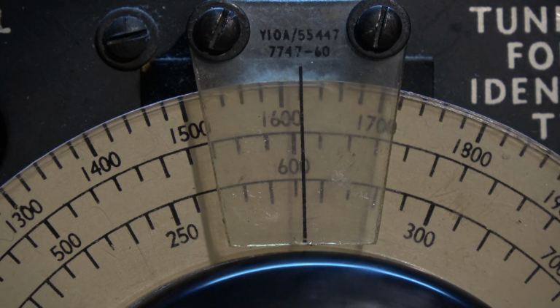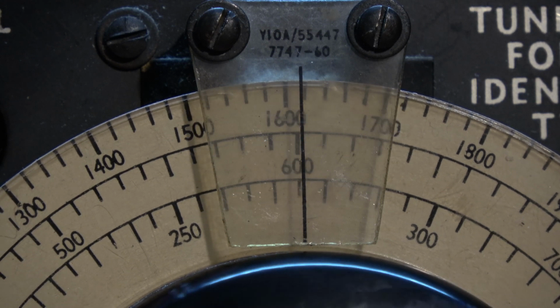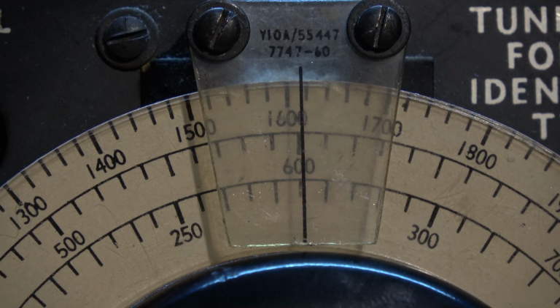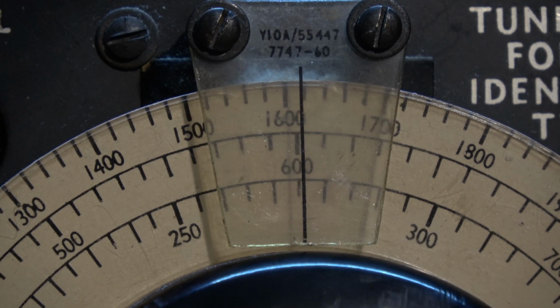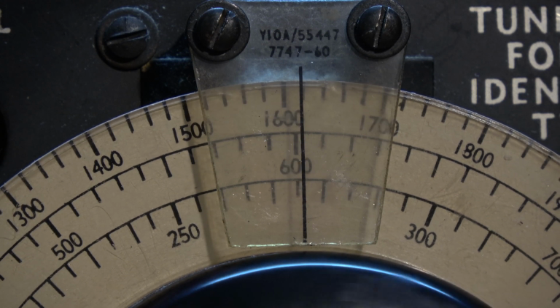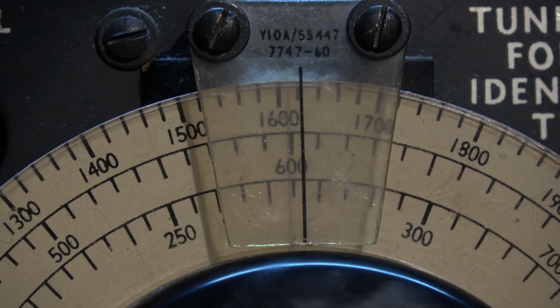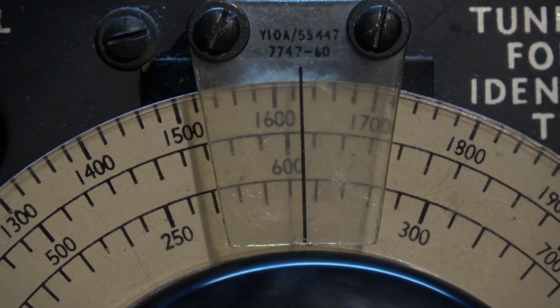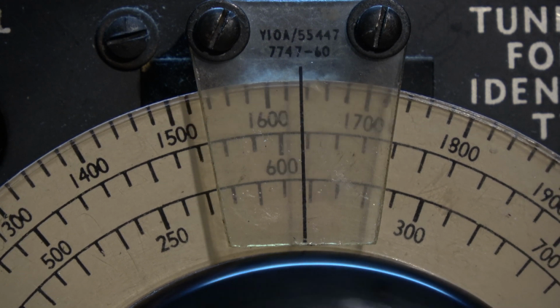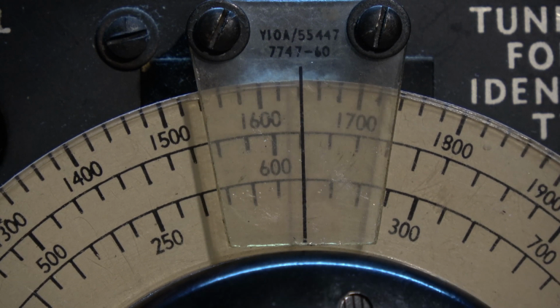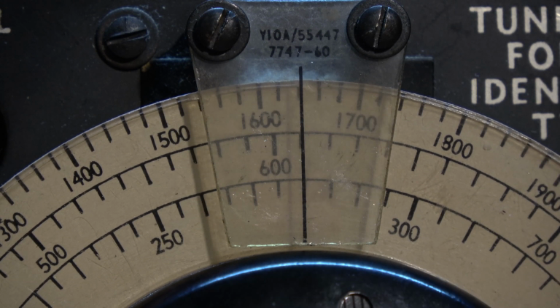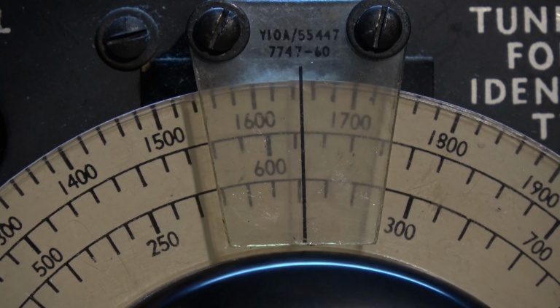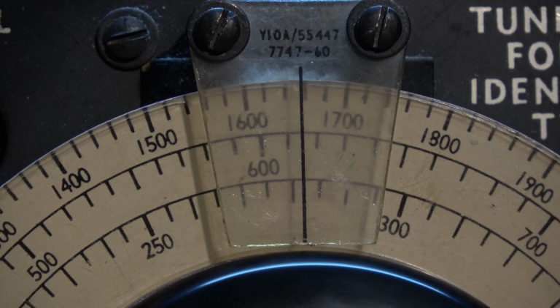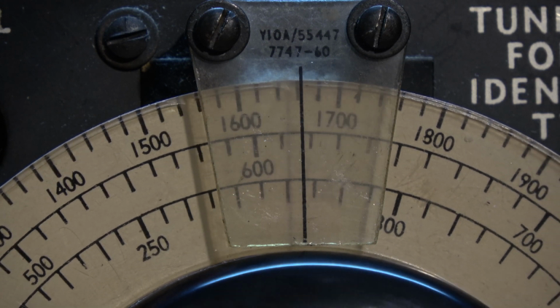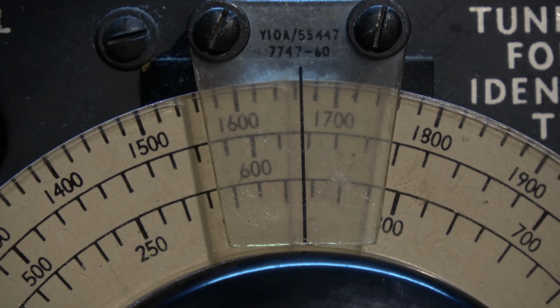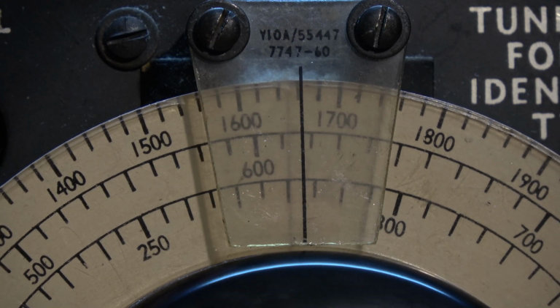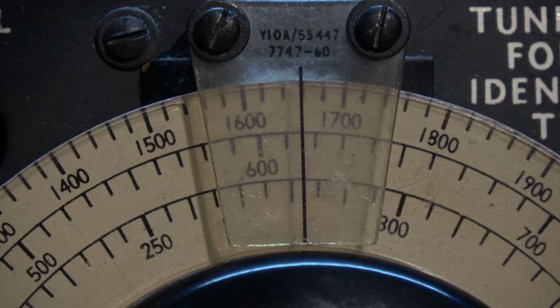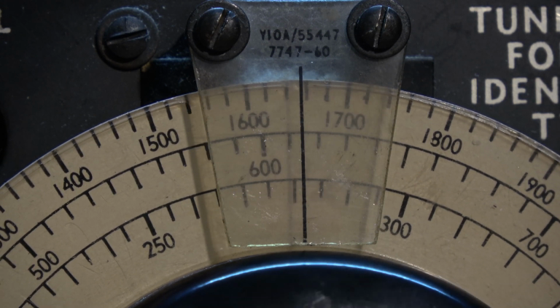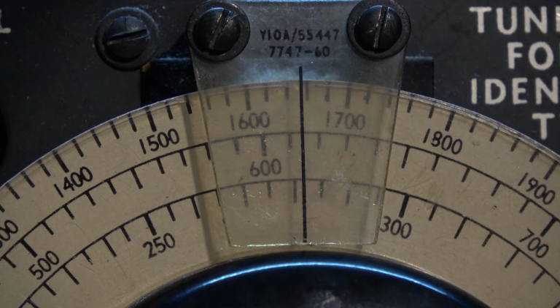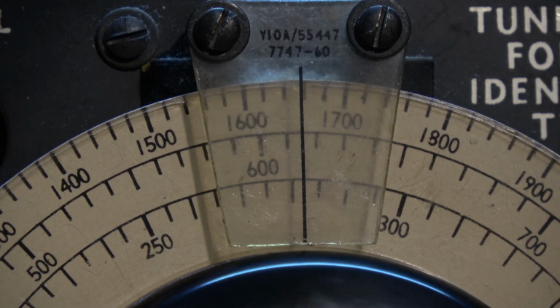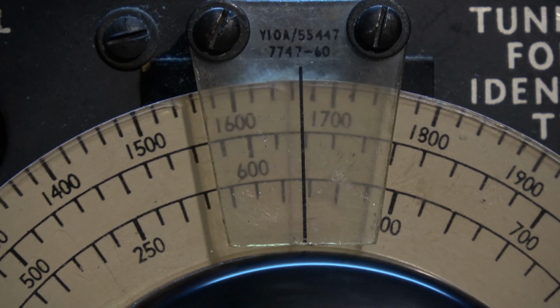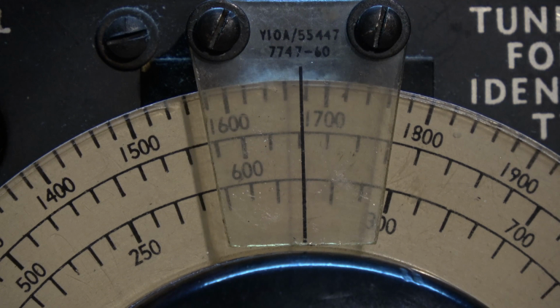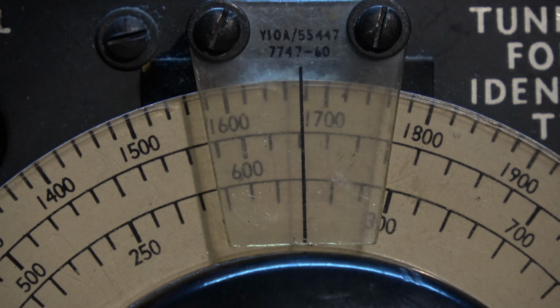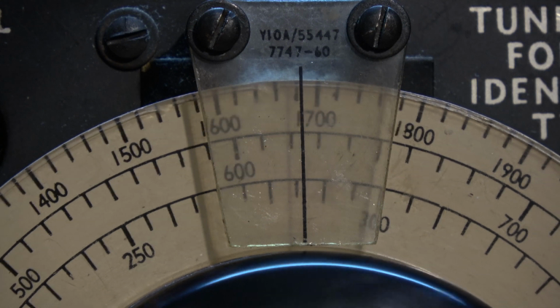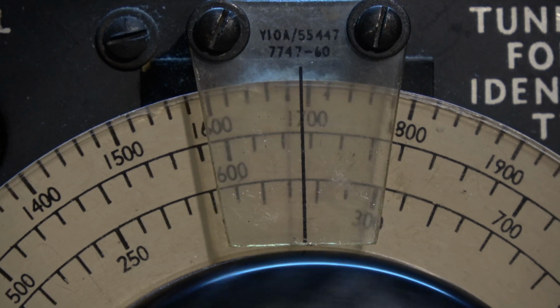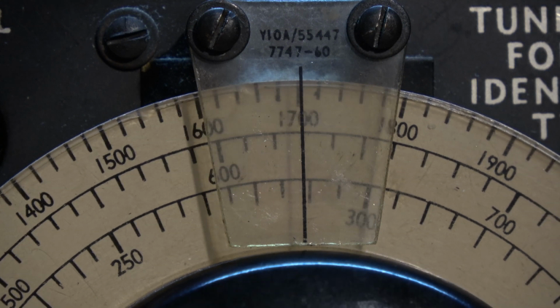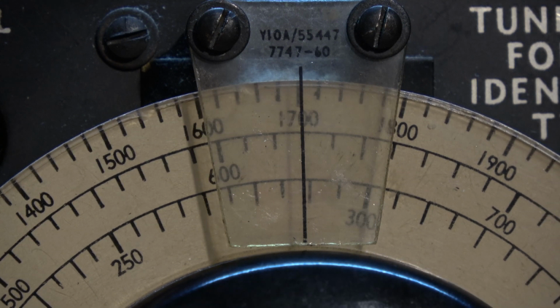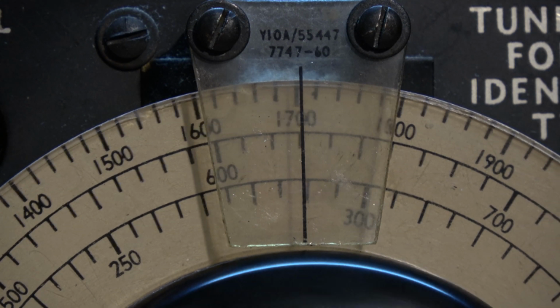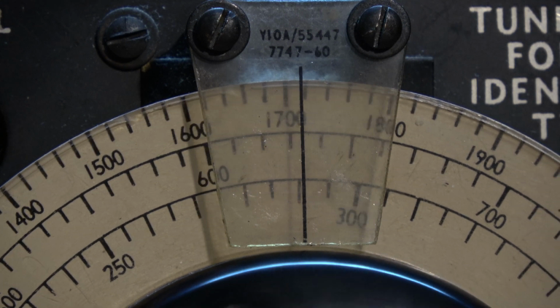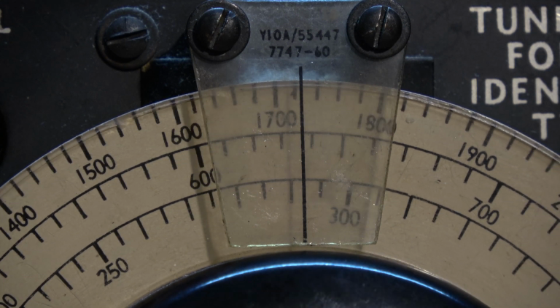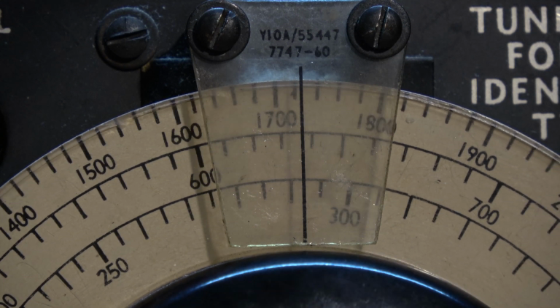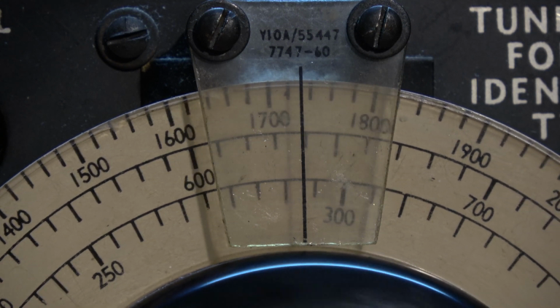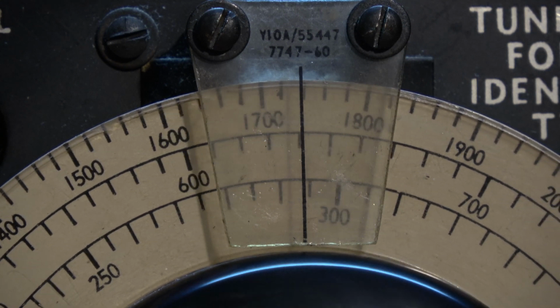Let's tune up to 160 meters now and see if there's any AM transmissions on.